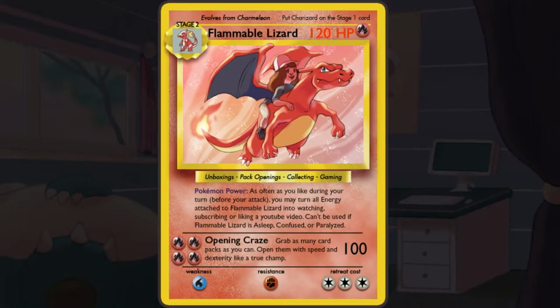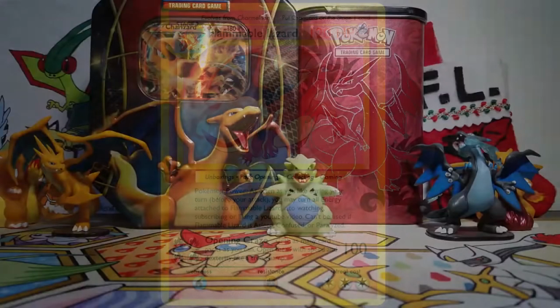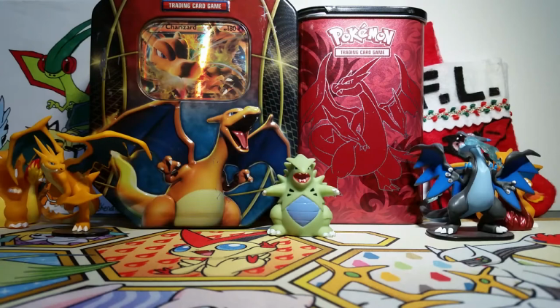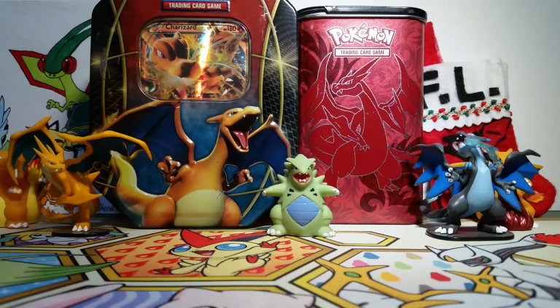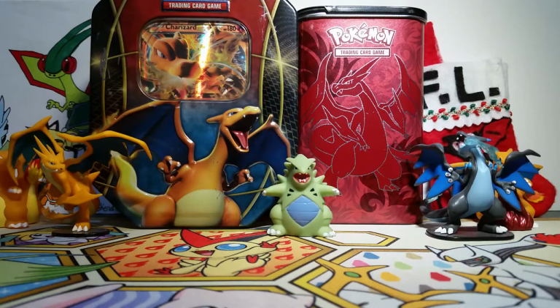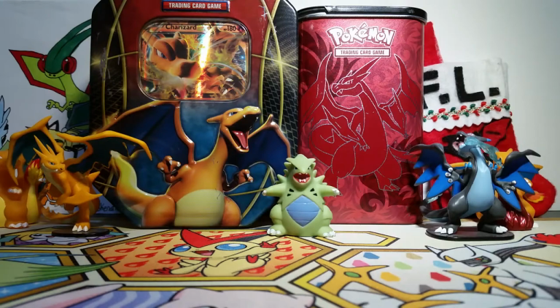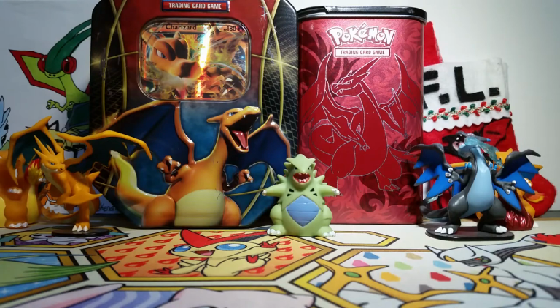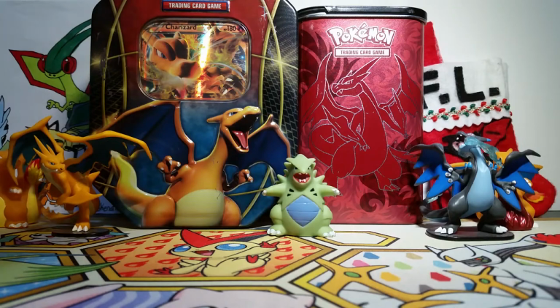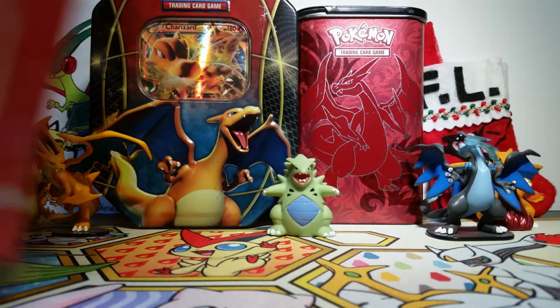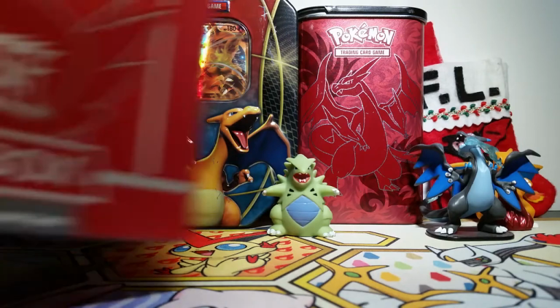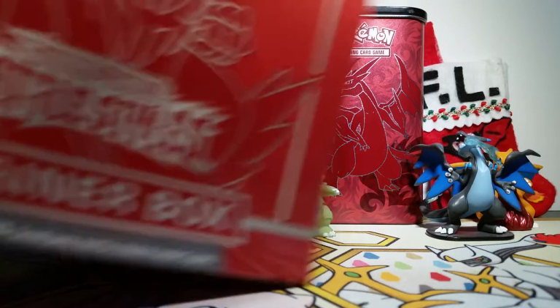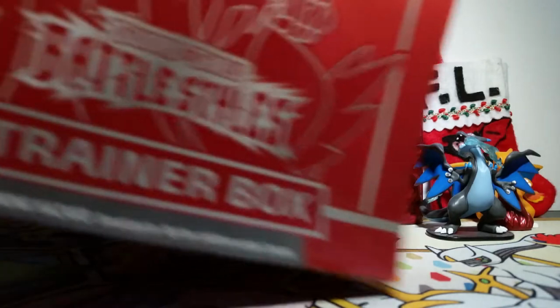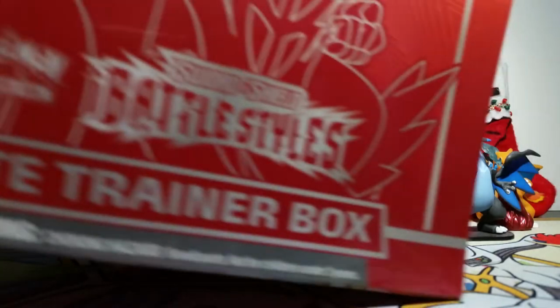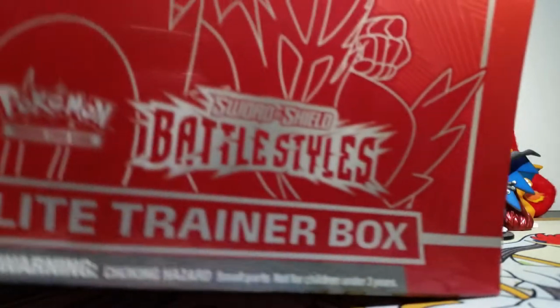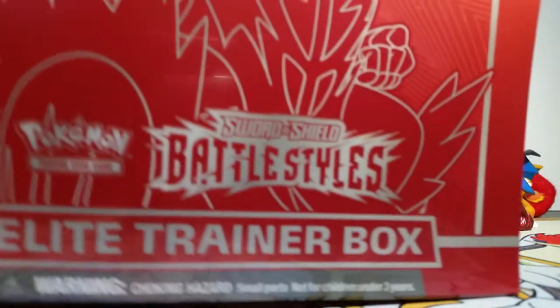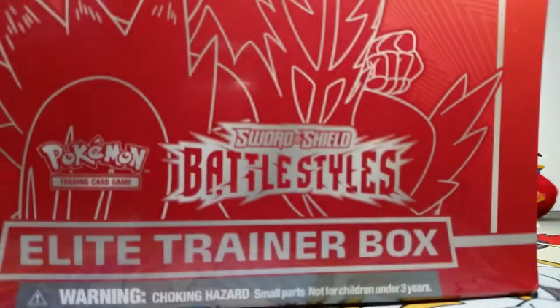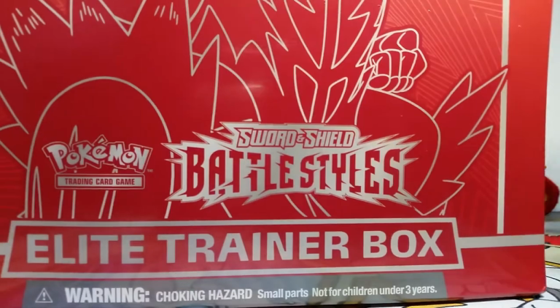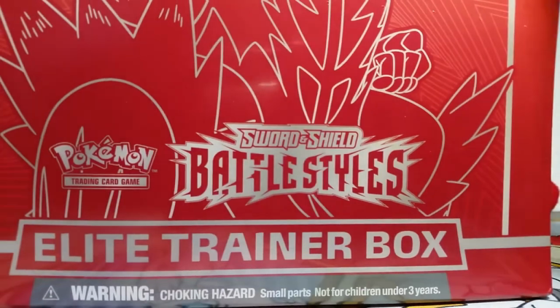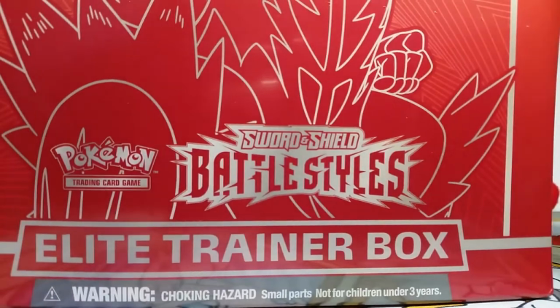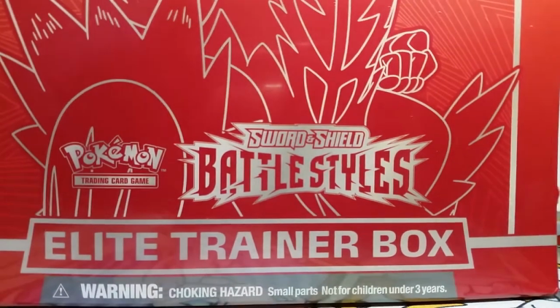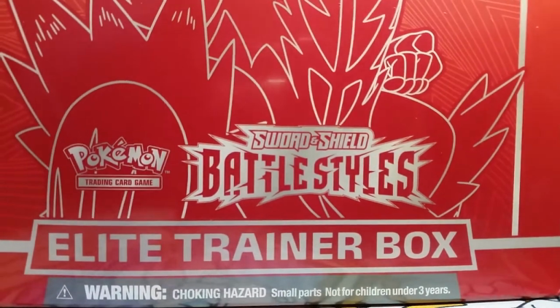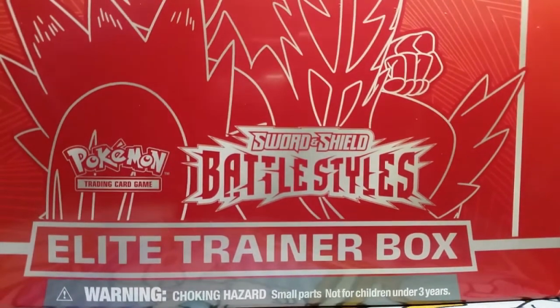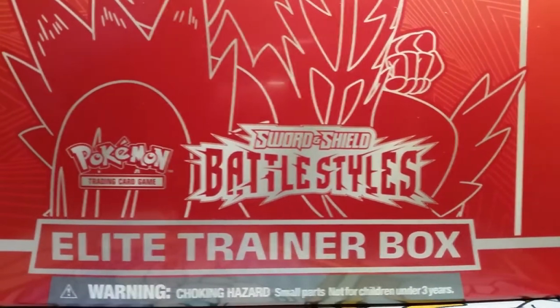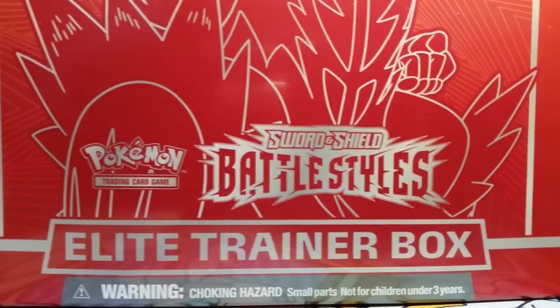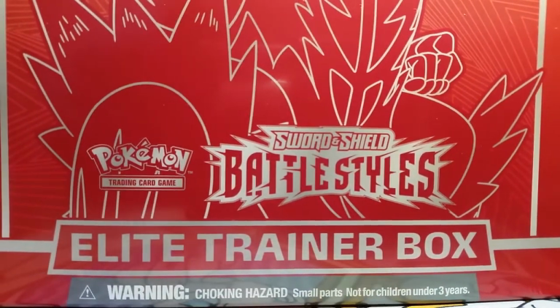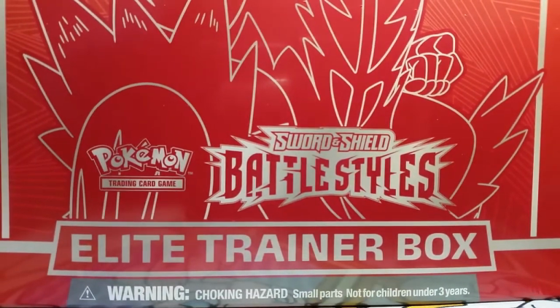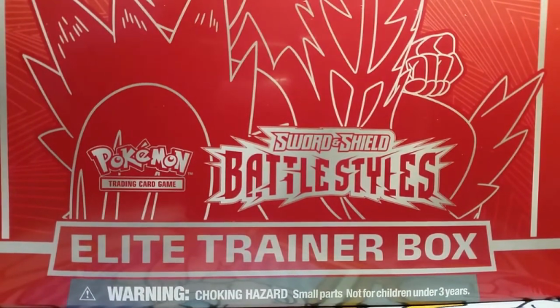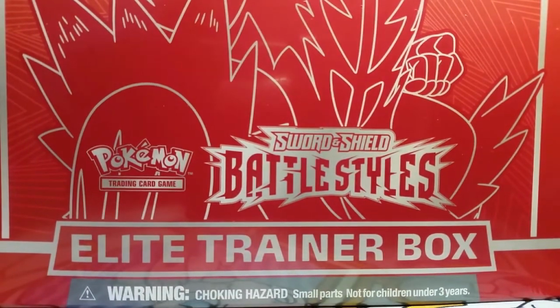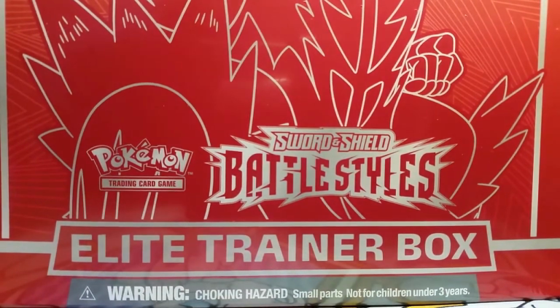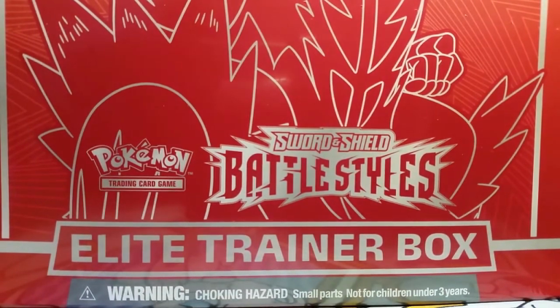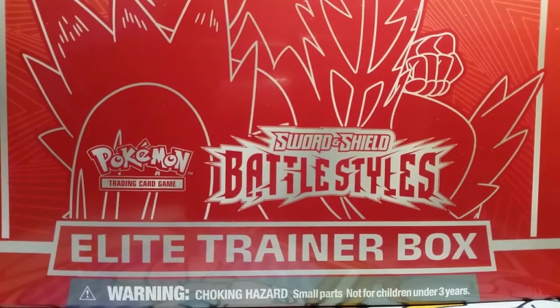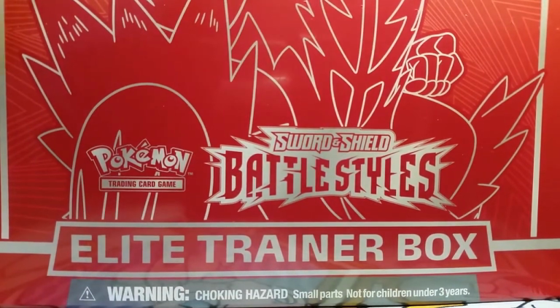Hello friends! How's it going today? I'm super psyched because we get to open up a Battle Styles Elite Trainer Box, so let's crack into it.